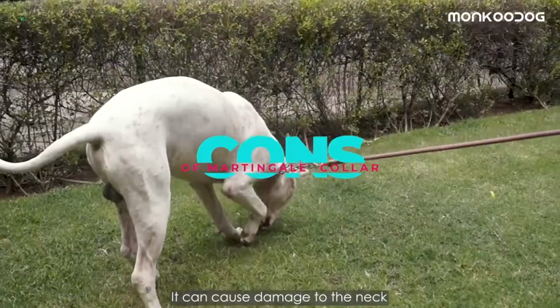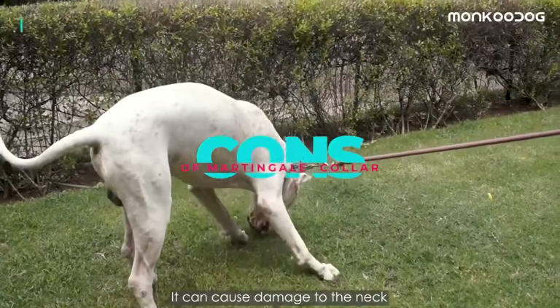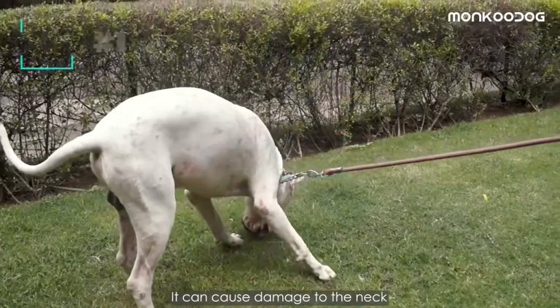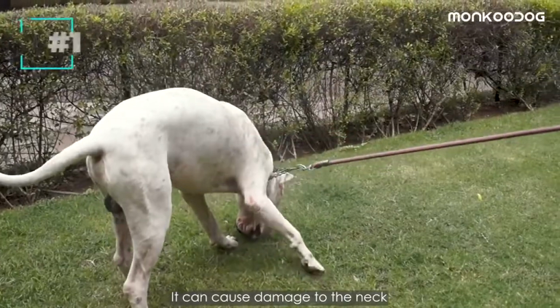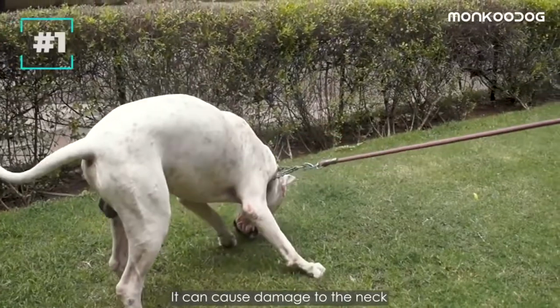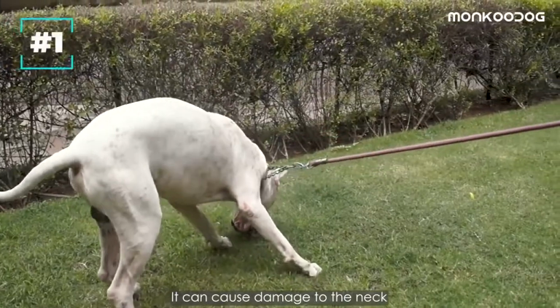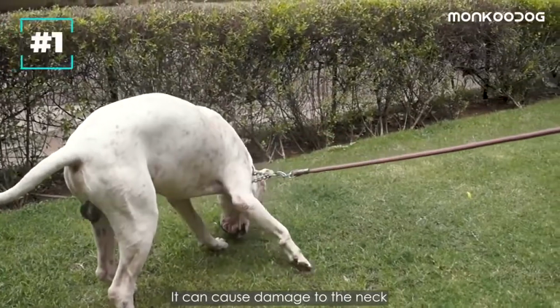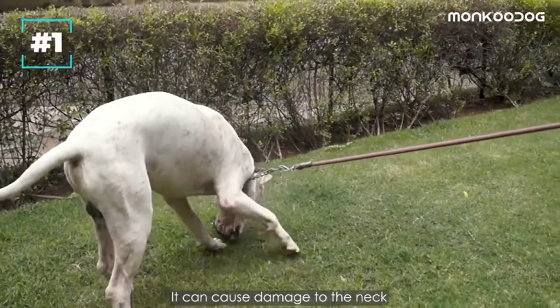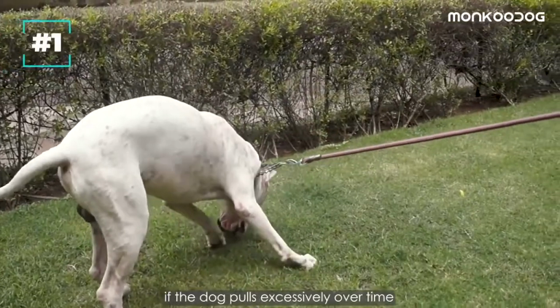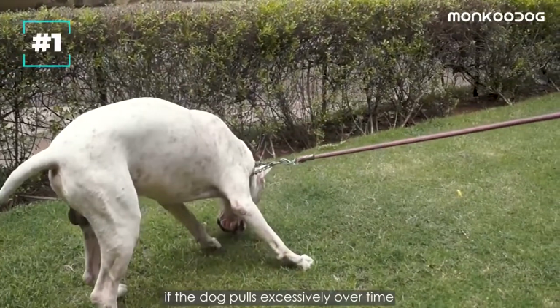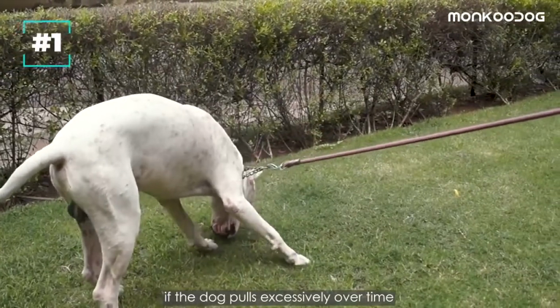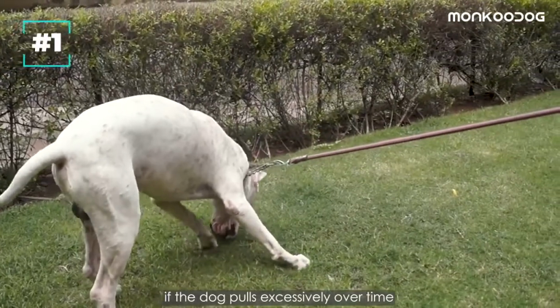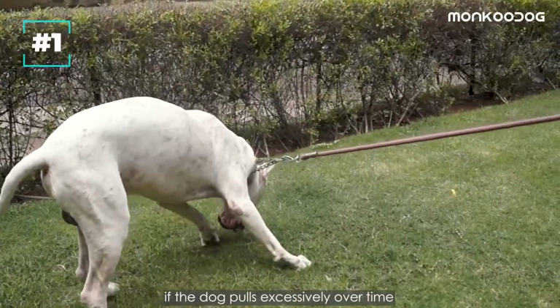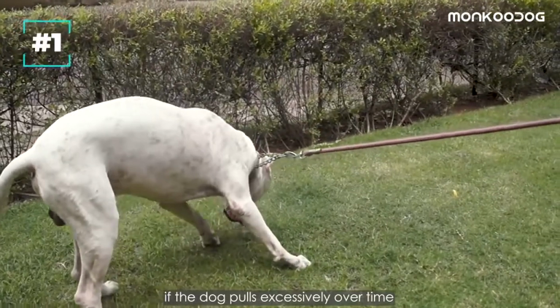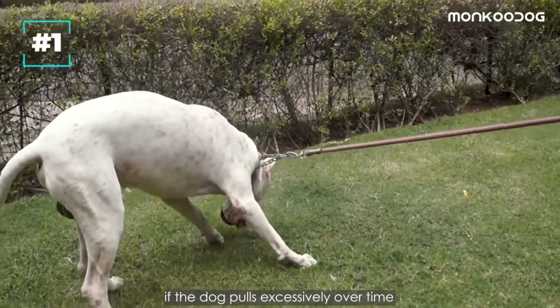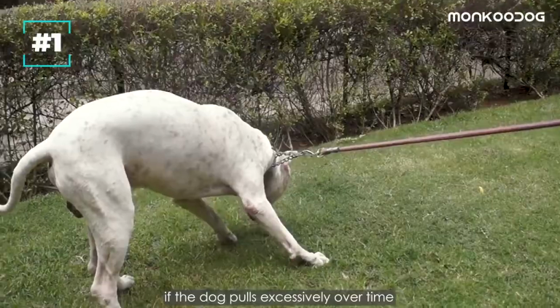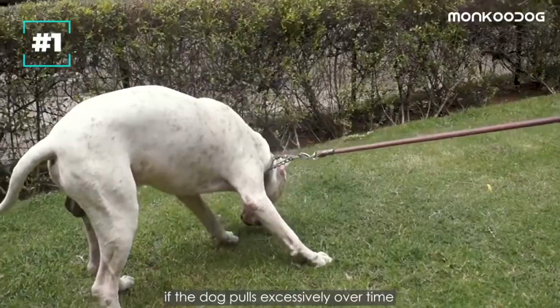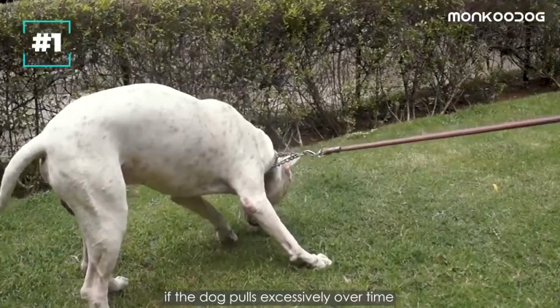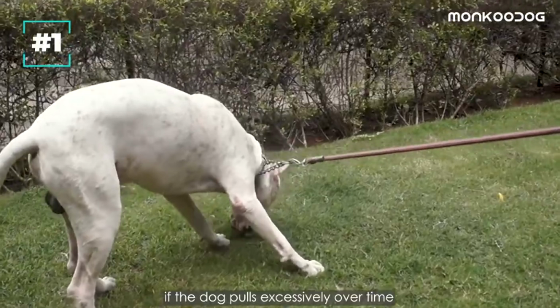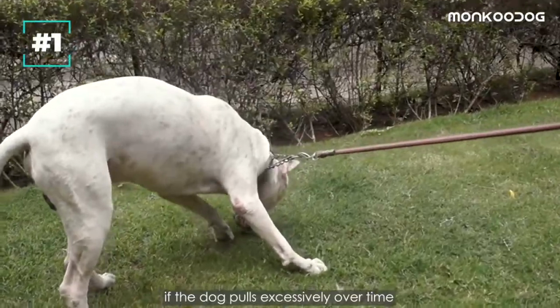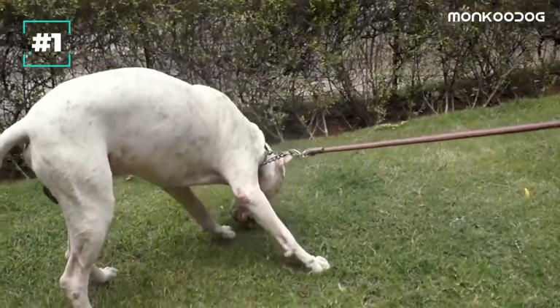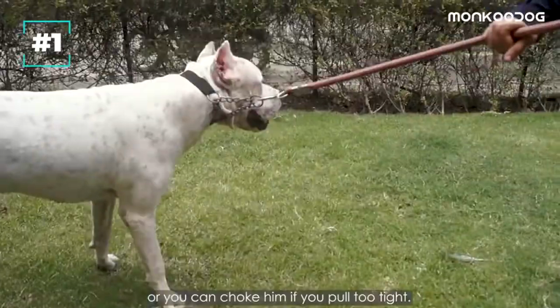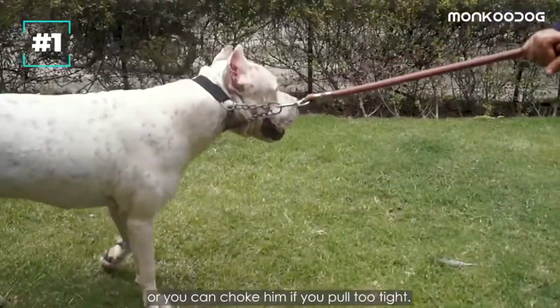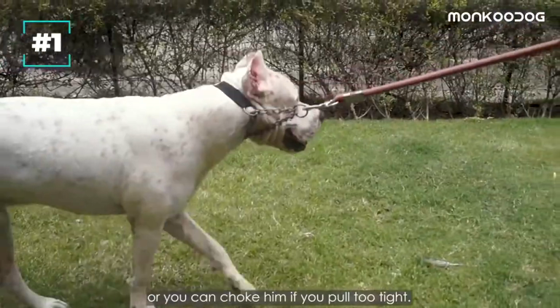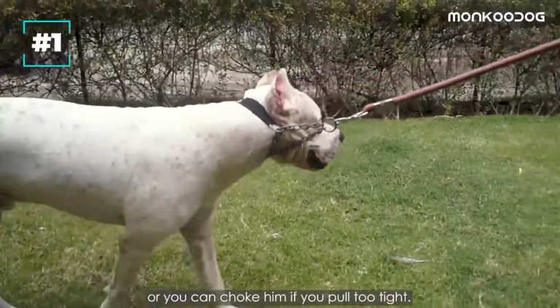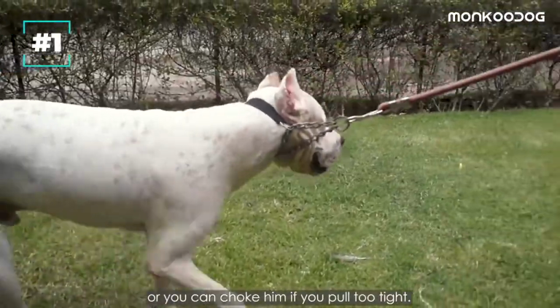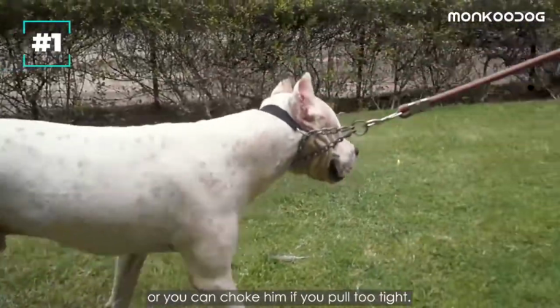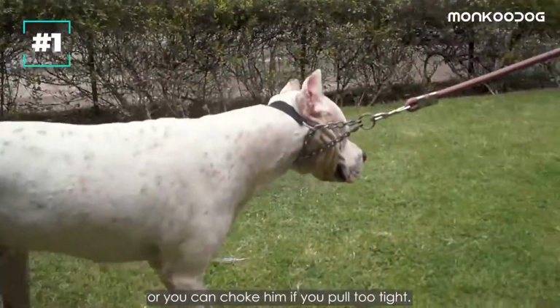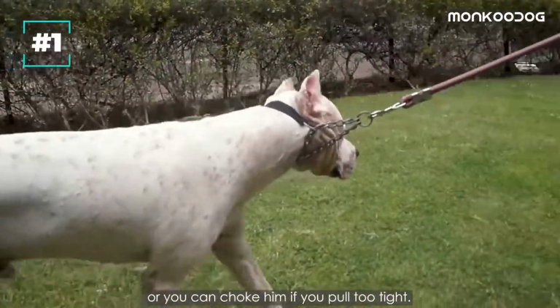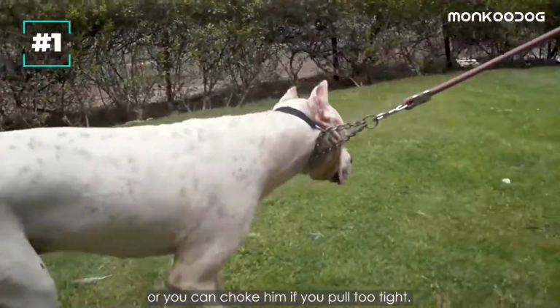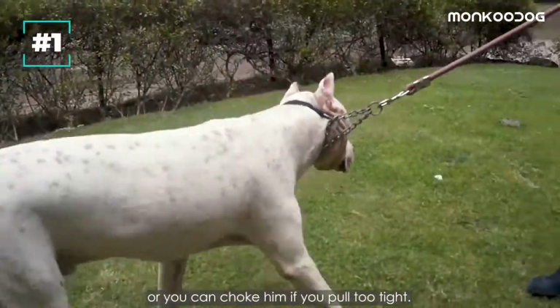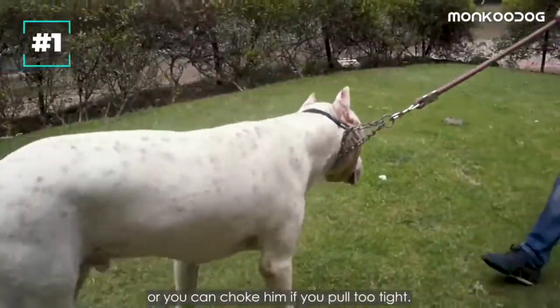The con of using this collar is it can cause damage to the neck if the dog pulls excessively over time, or you can choke him if you pull too tight.